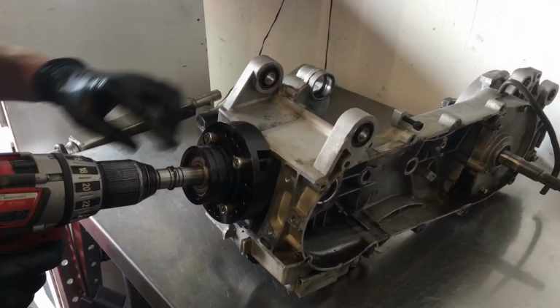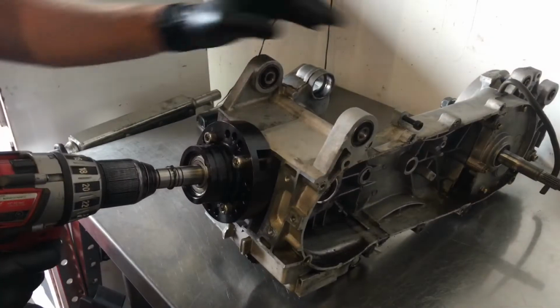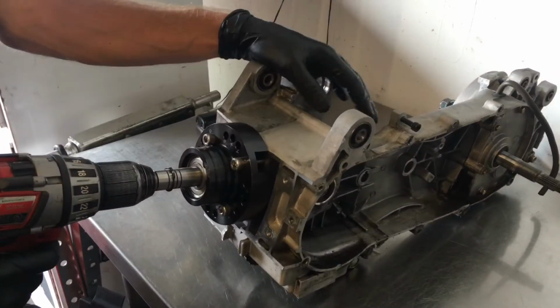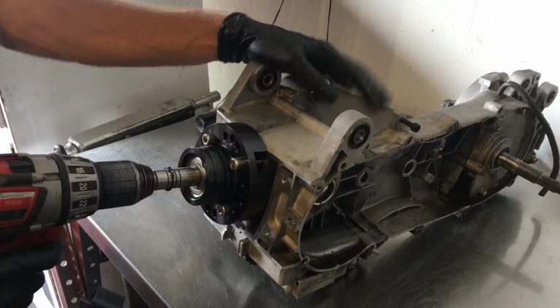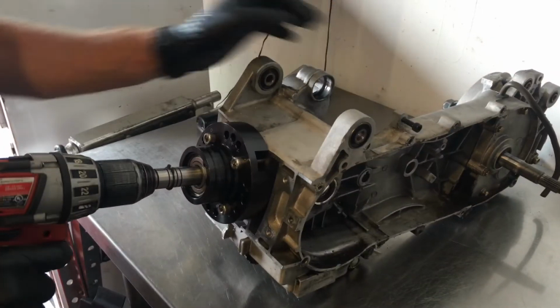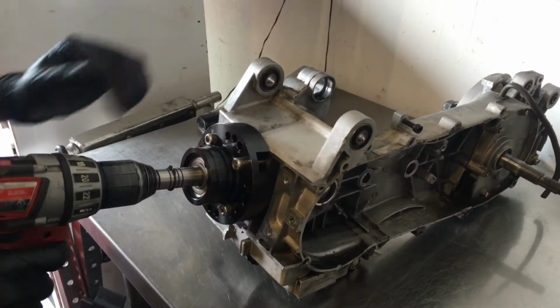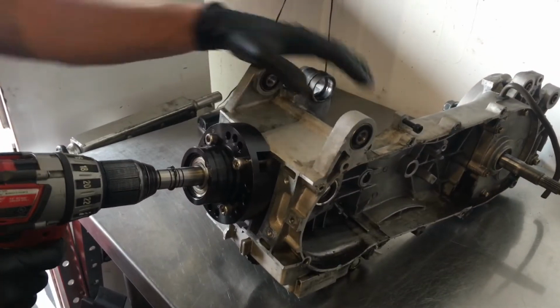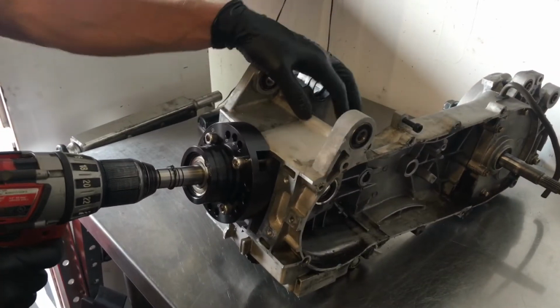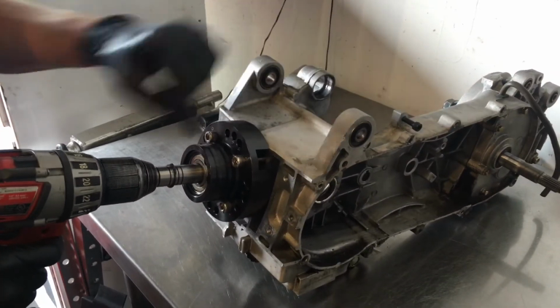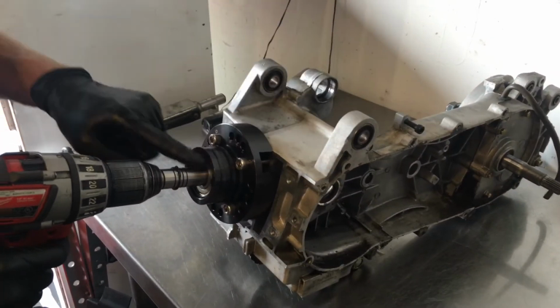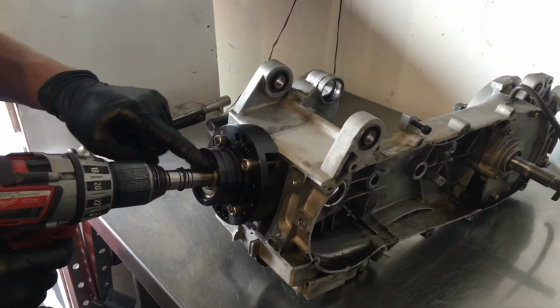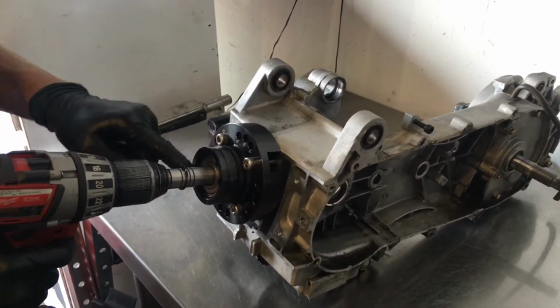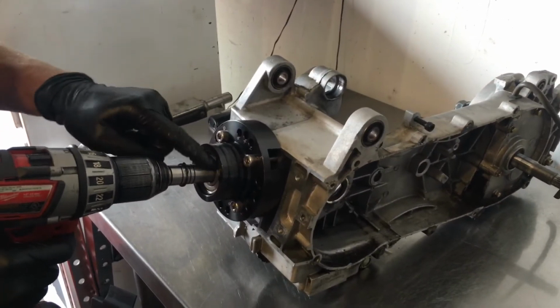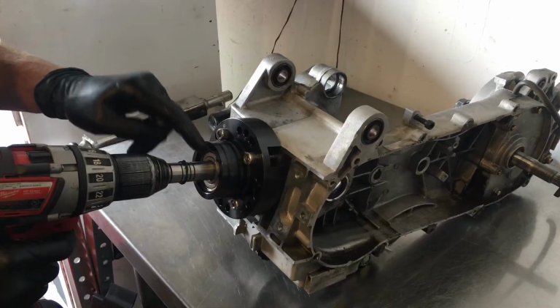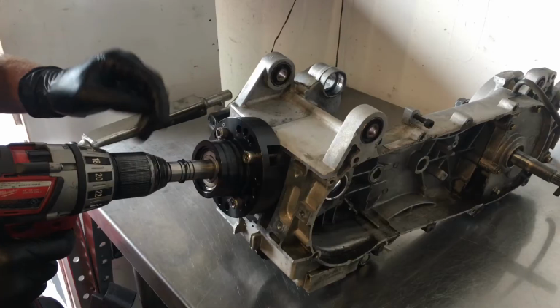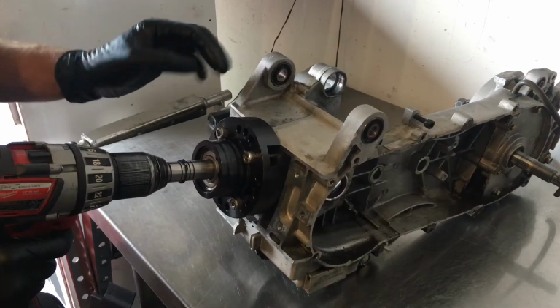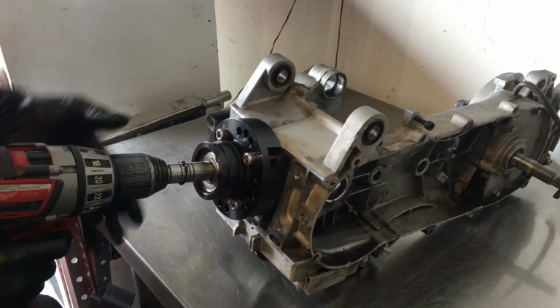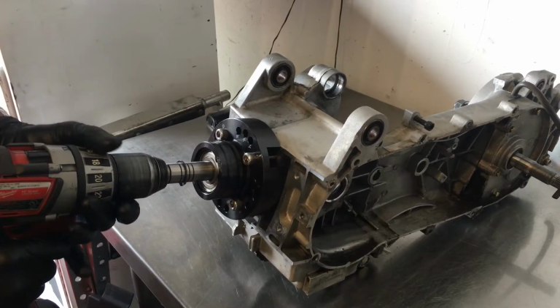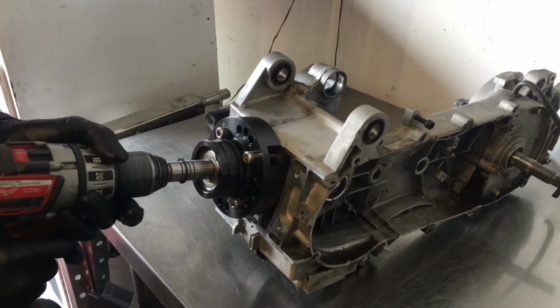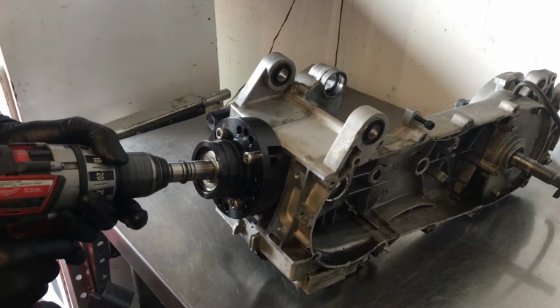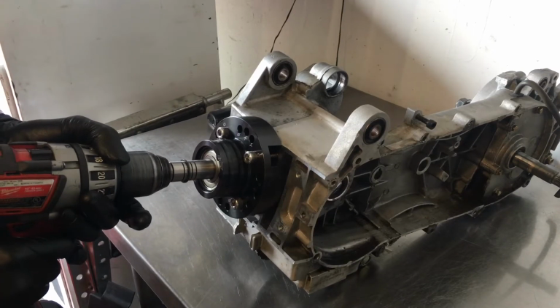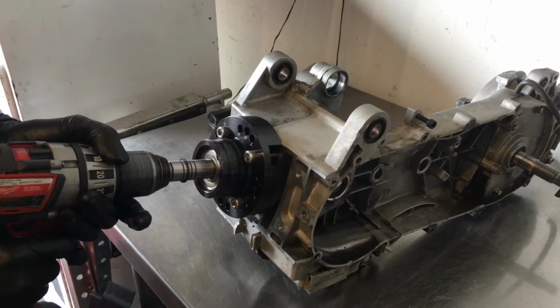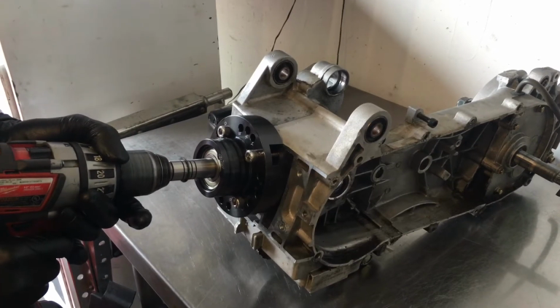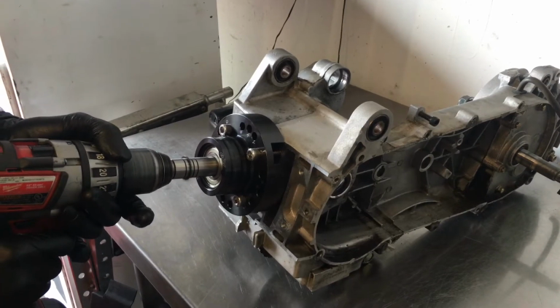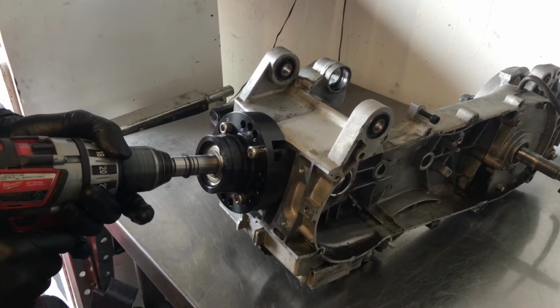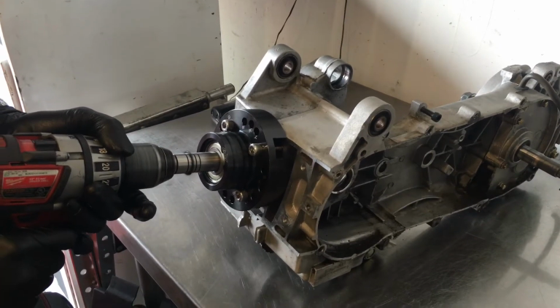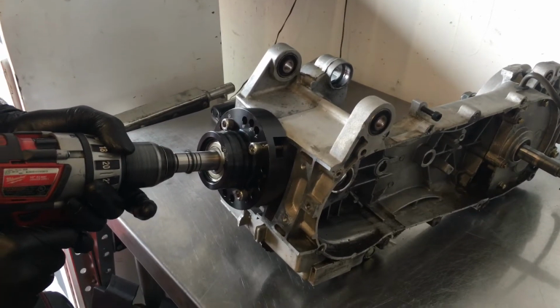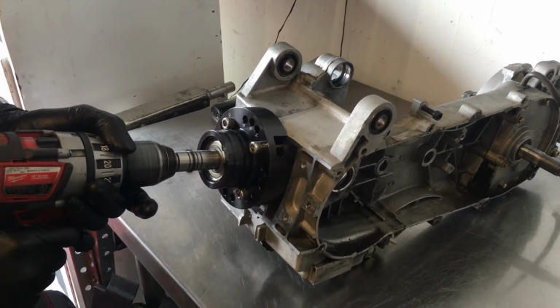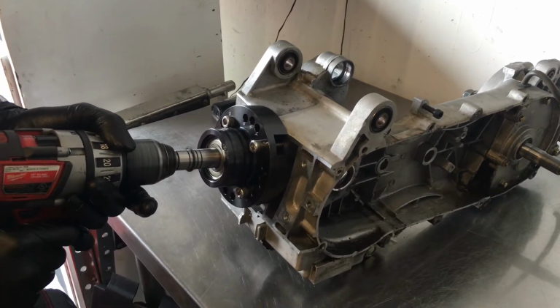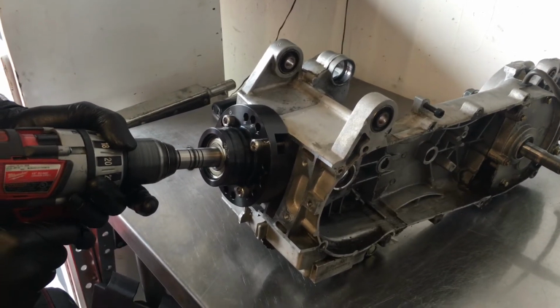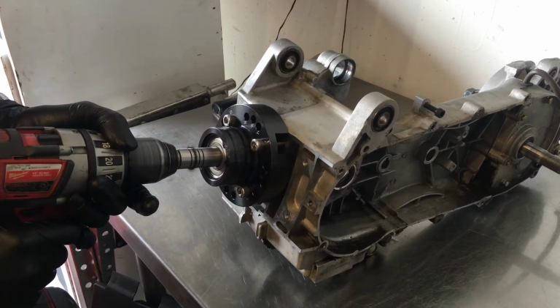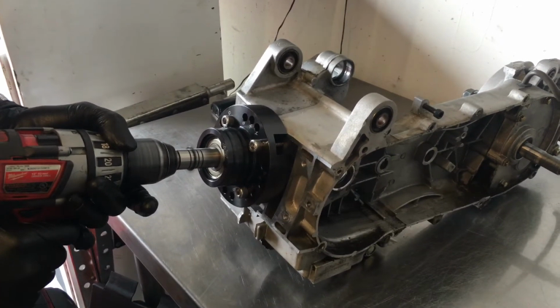All right, so then we hook our drill up — and this has got a bearing in it — and we're just going to go really slow, at a high speed, but really slow.